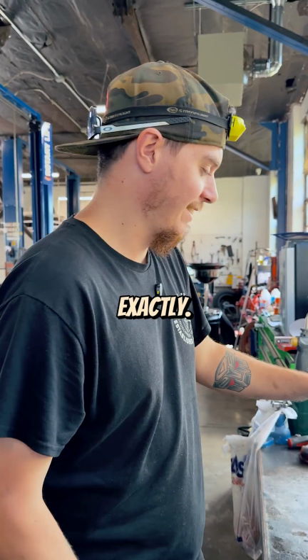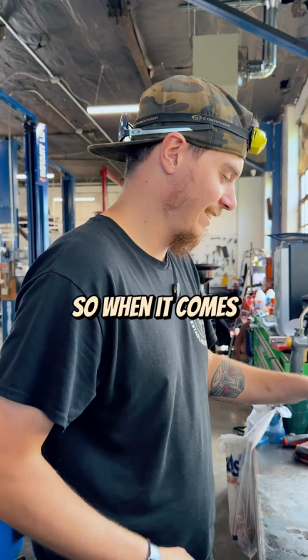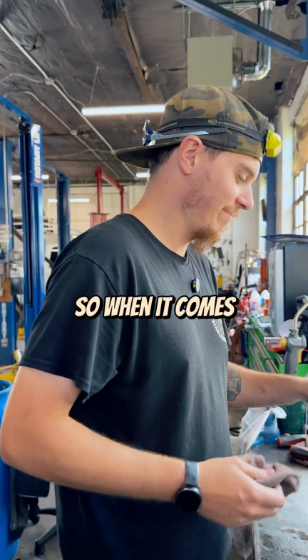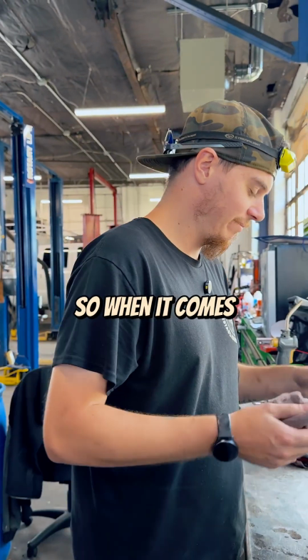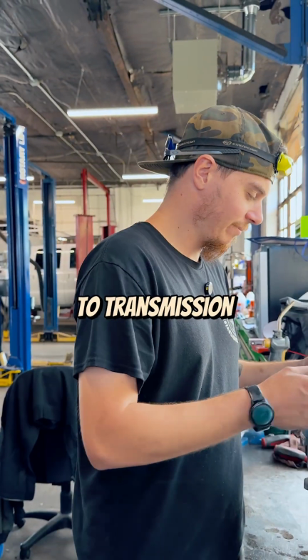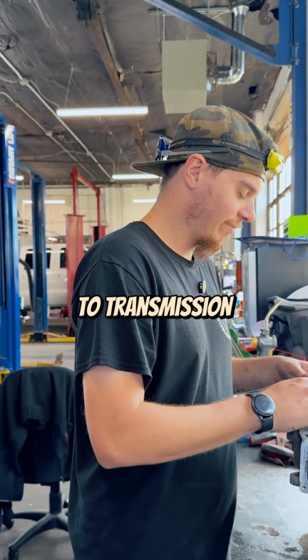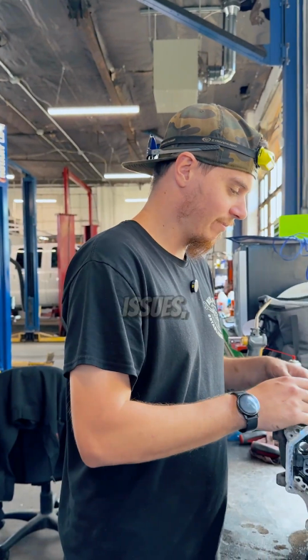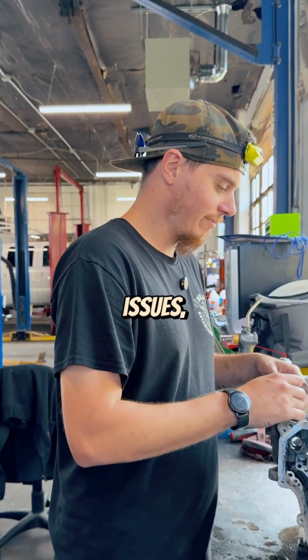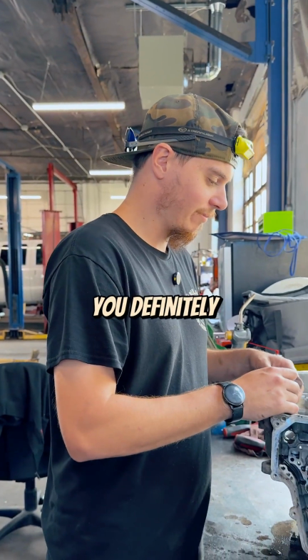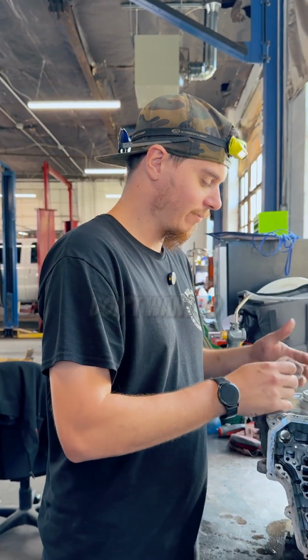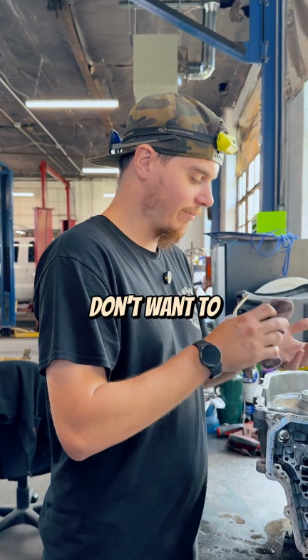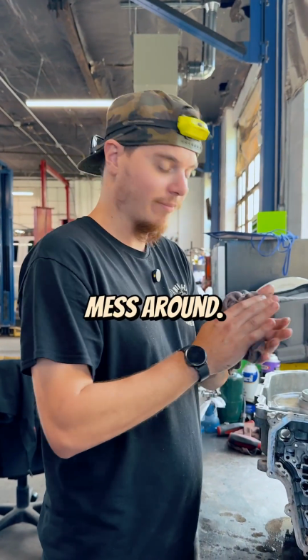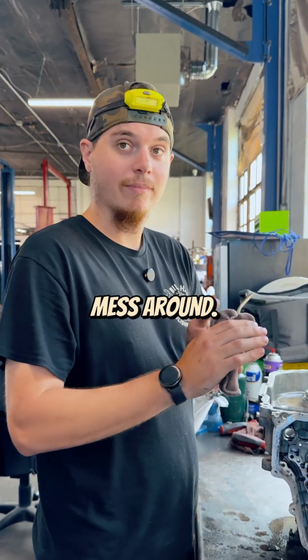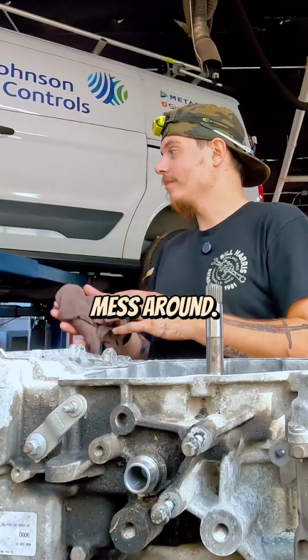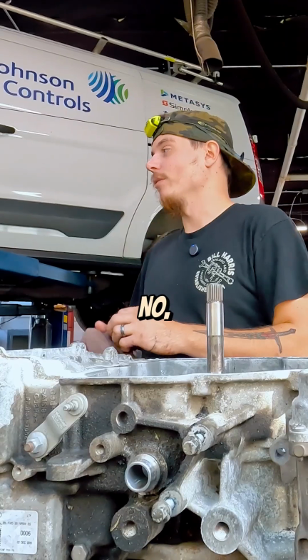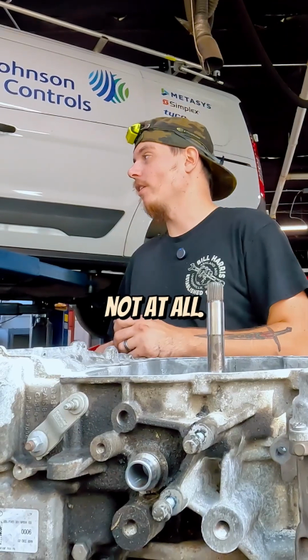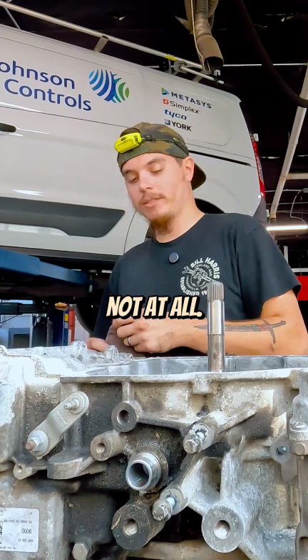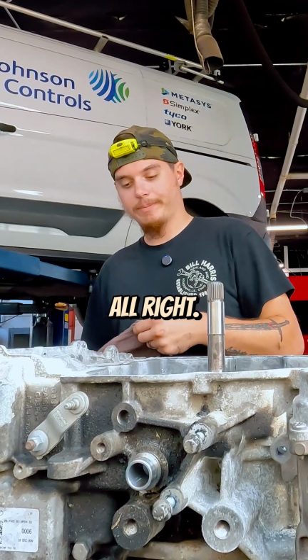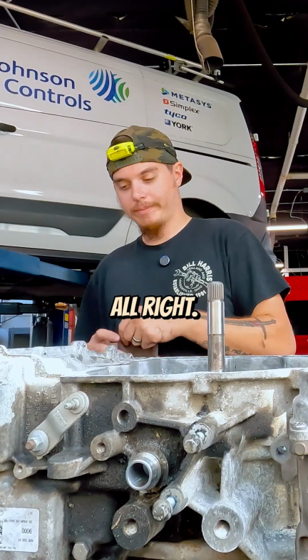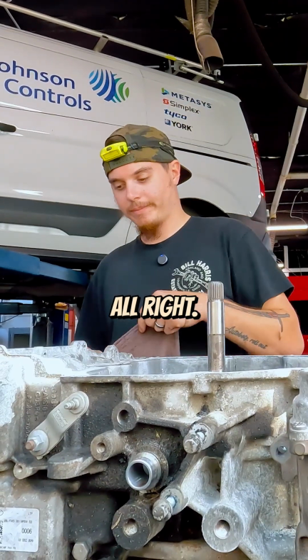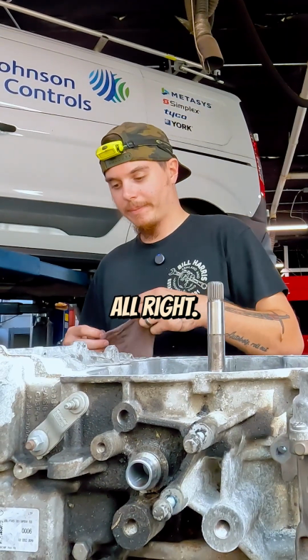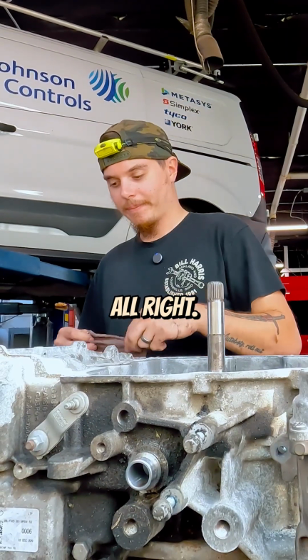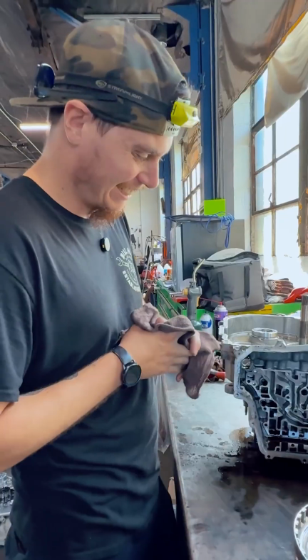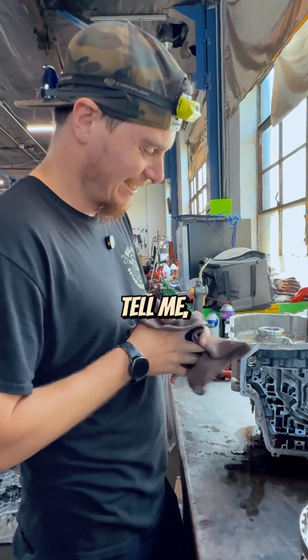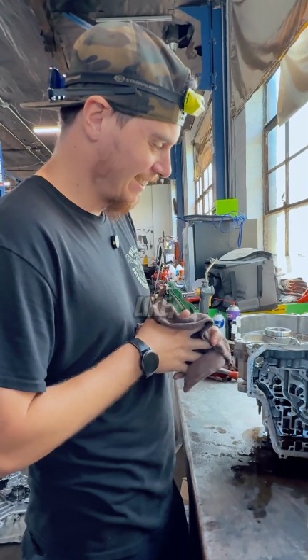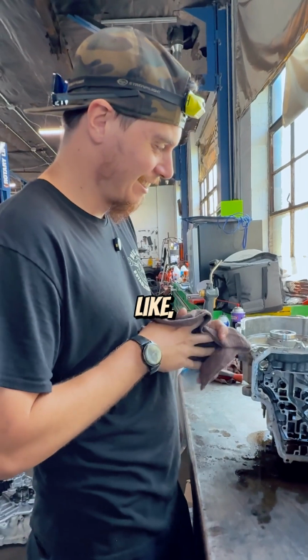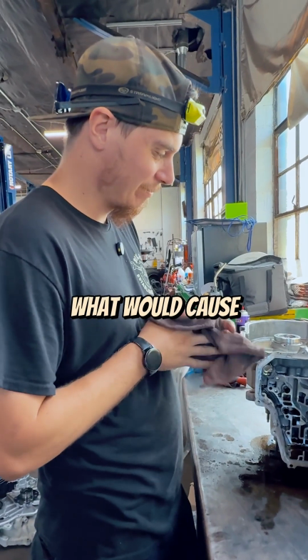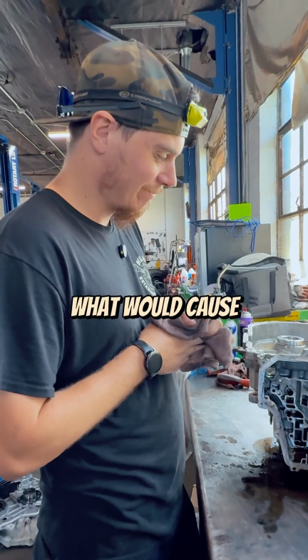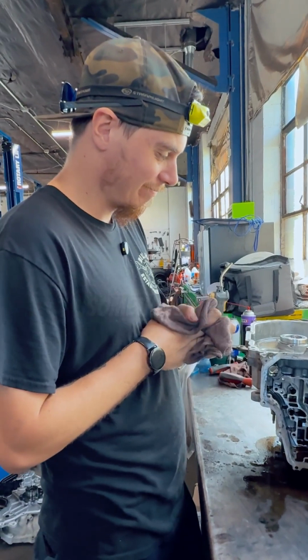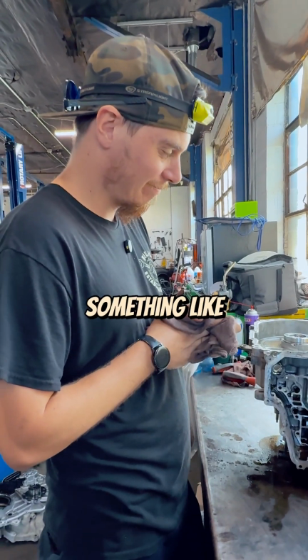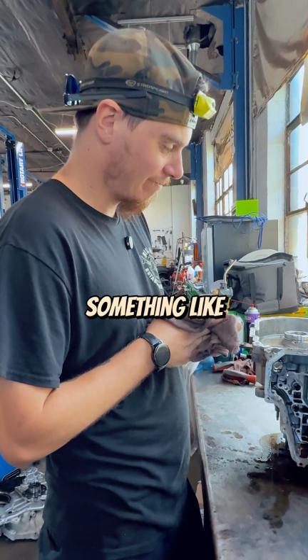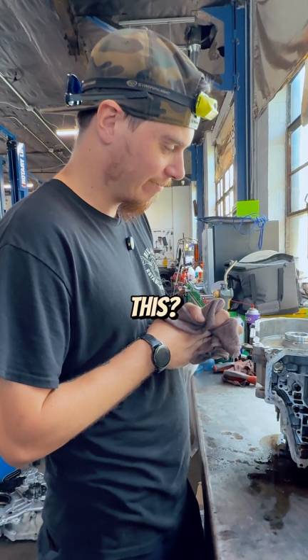So when it comes to transmission issues, you definitely don't want to mess around. Not at all. Tell me, what would cause something like this?